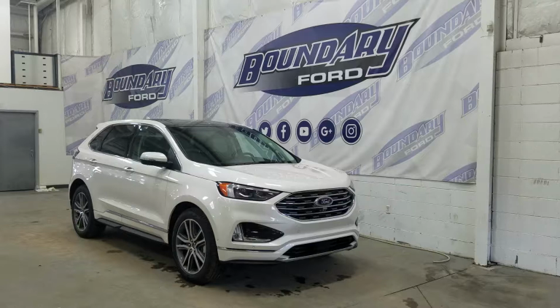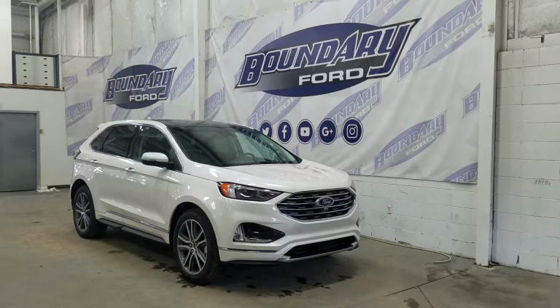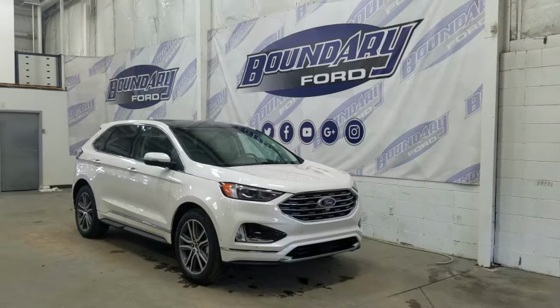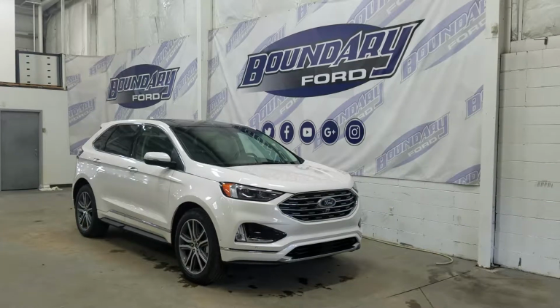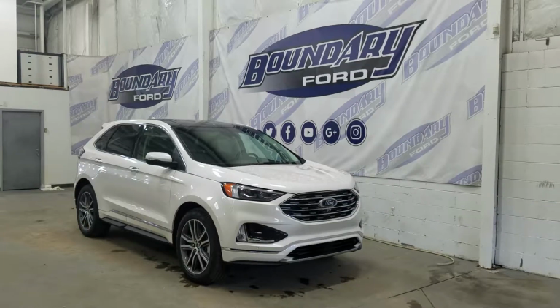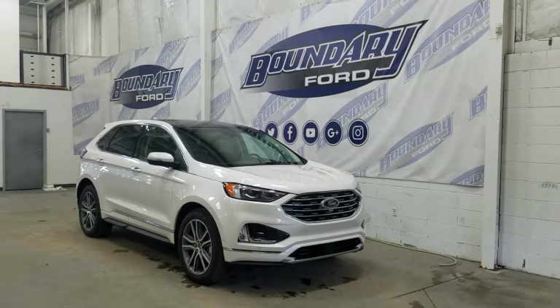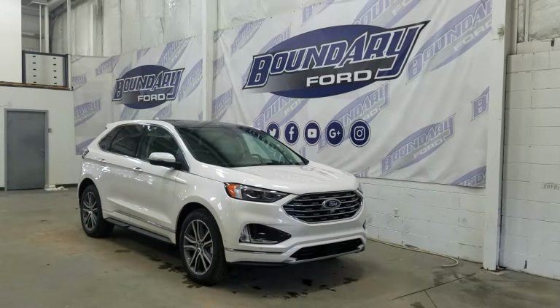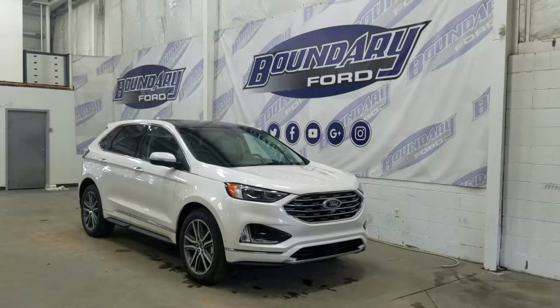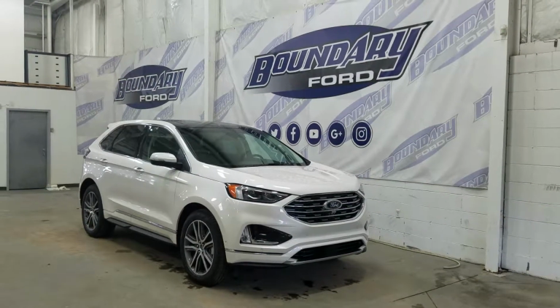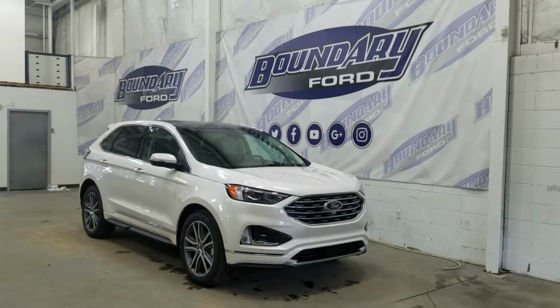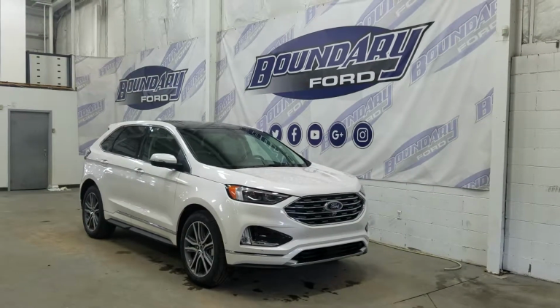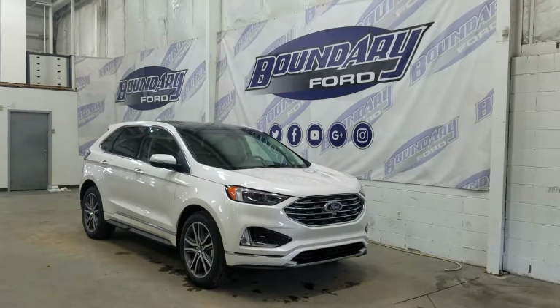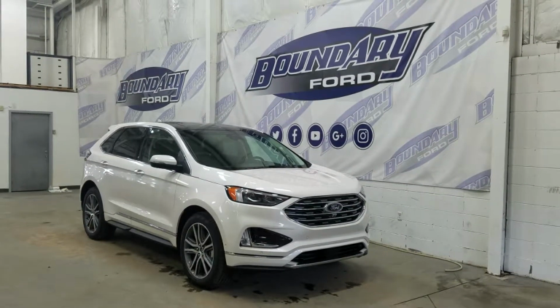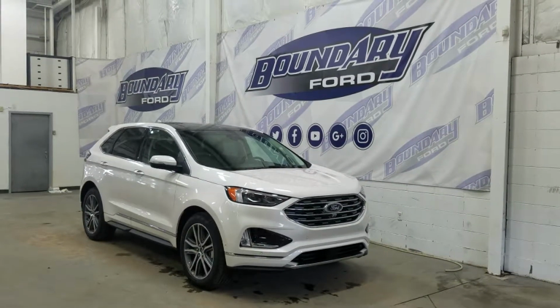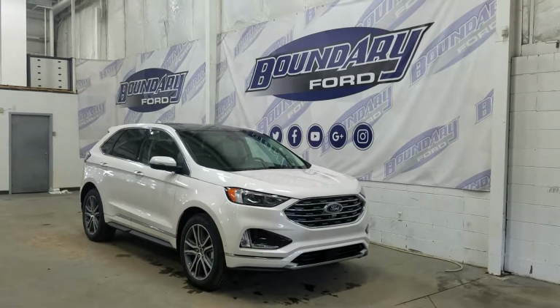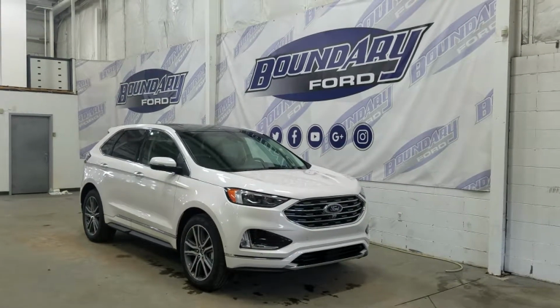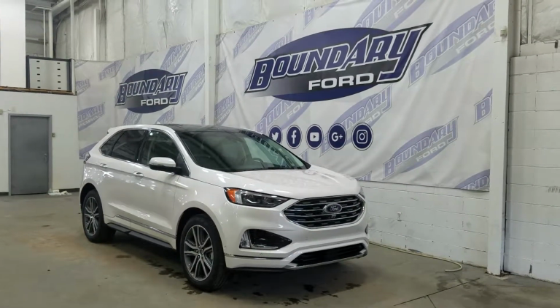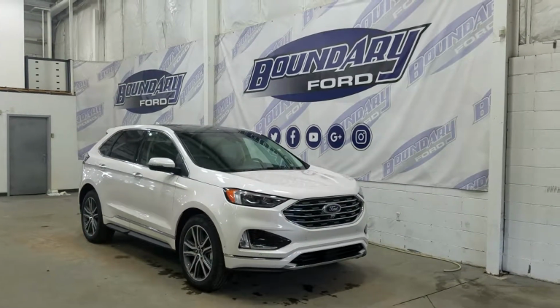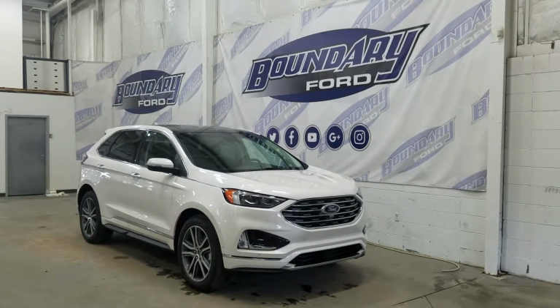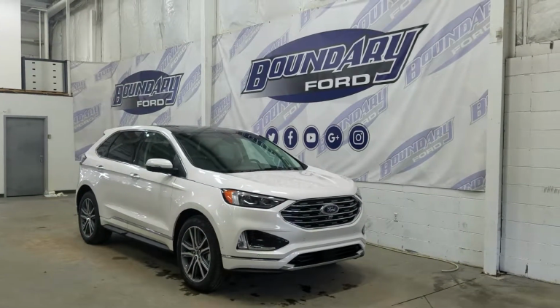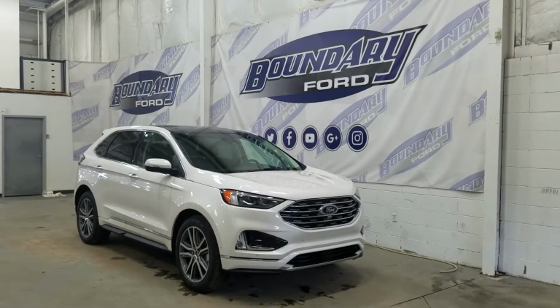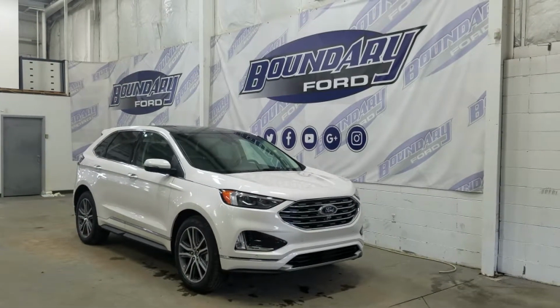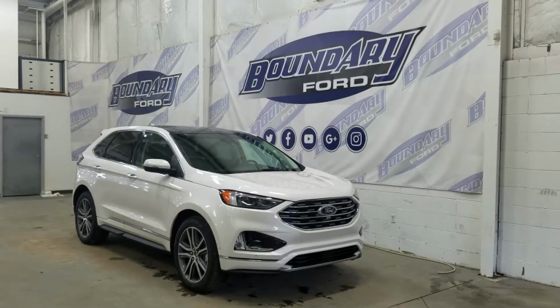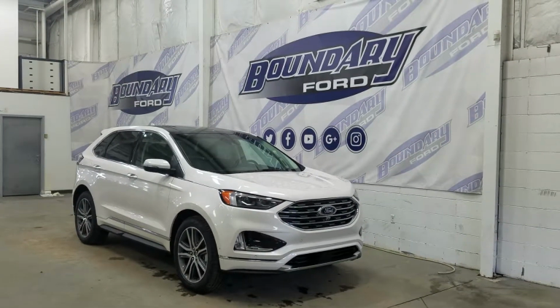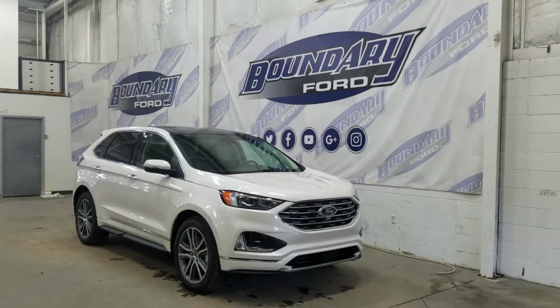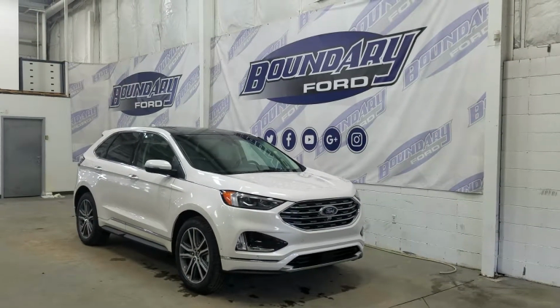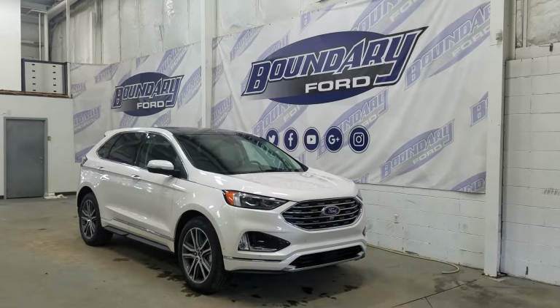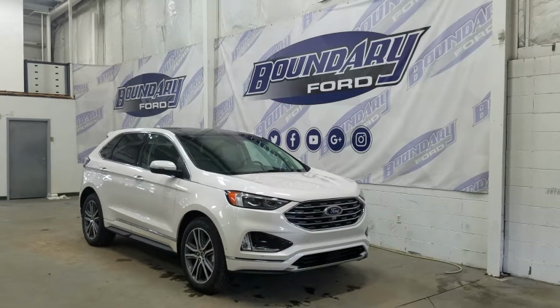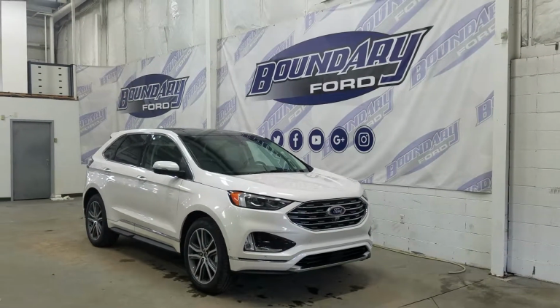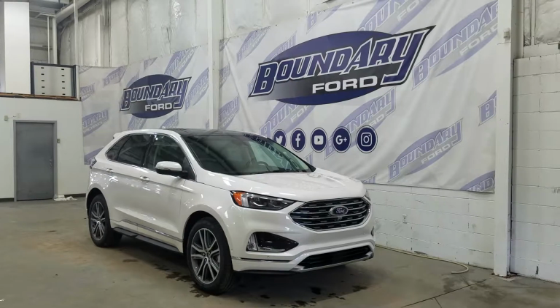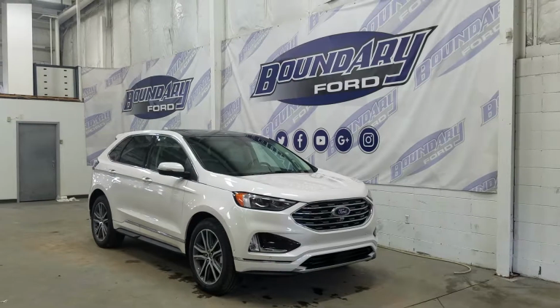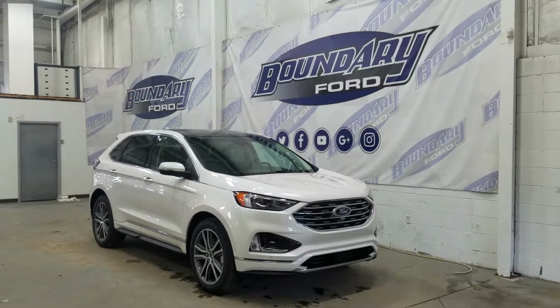Welcome to Boundary Ford, located at 2502 50th Avenue in the Lloydminster Border City.